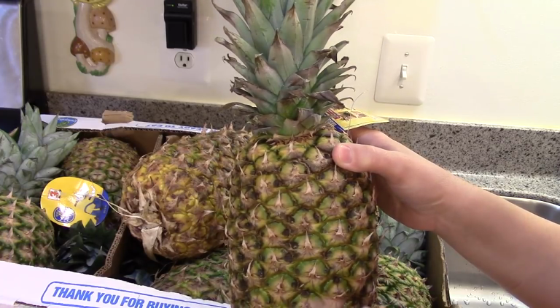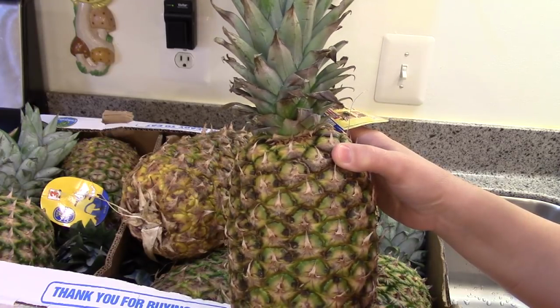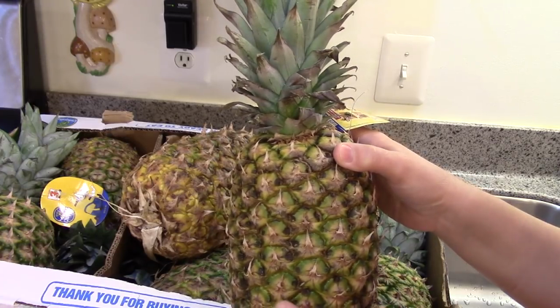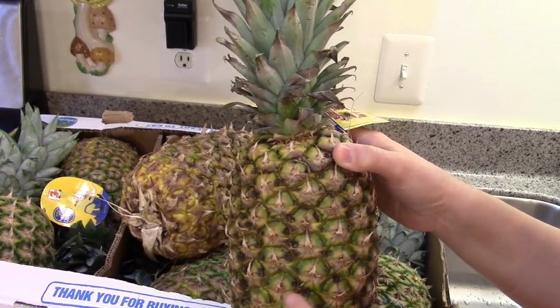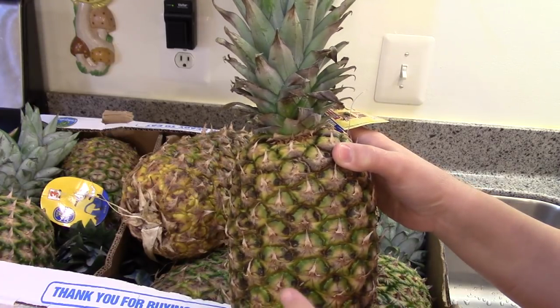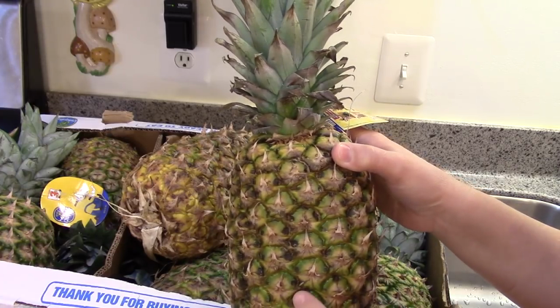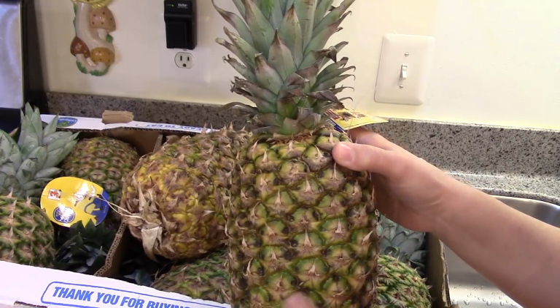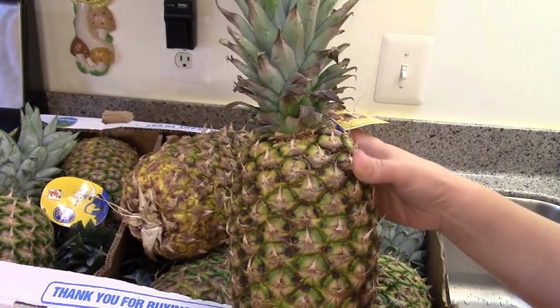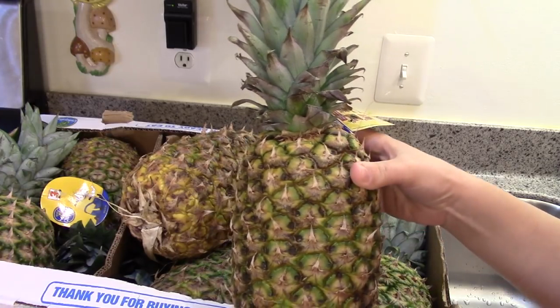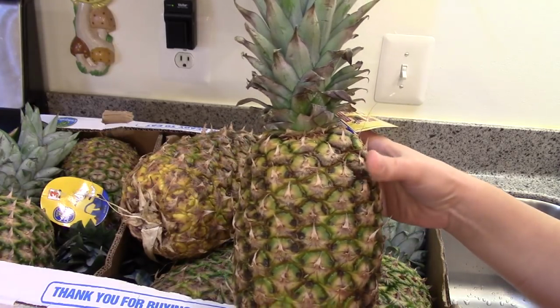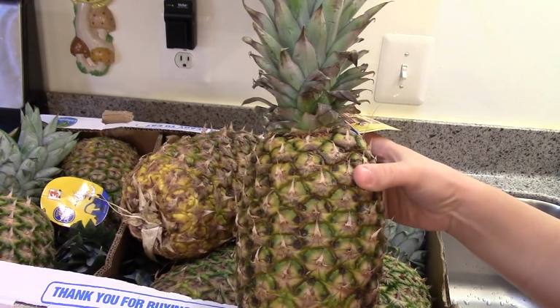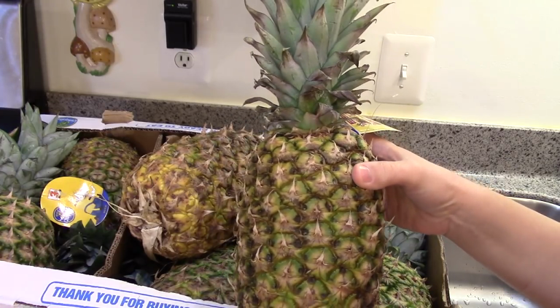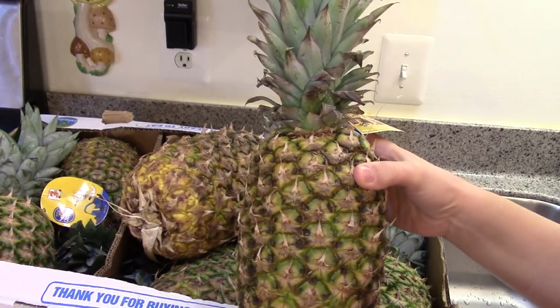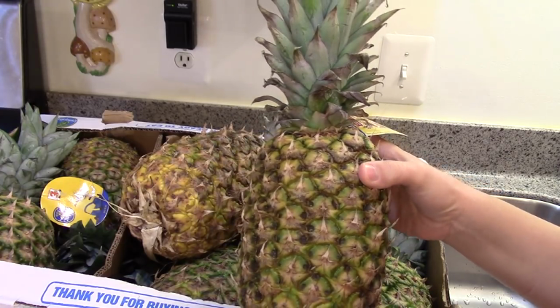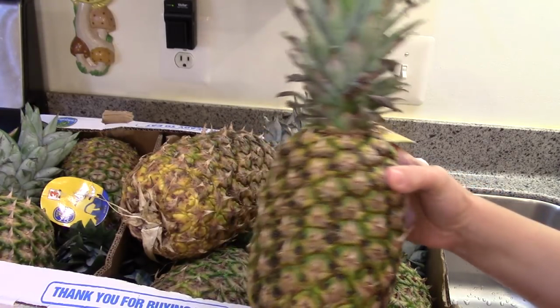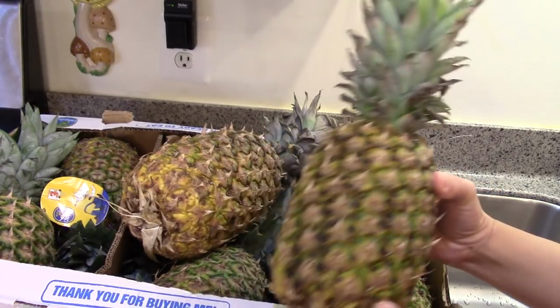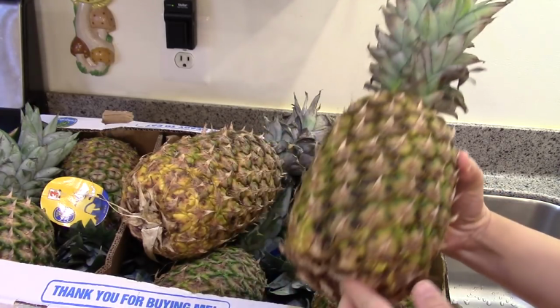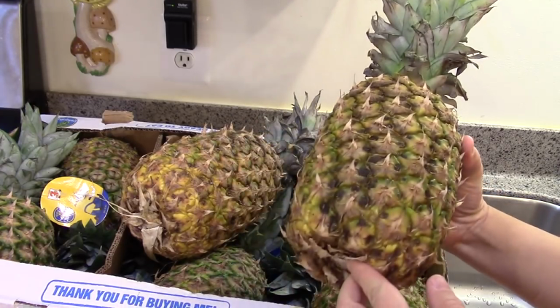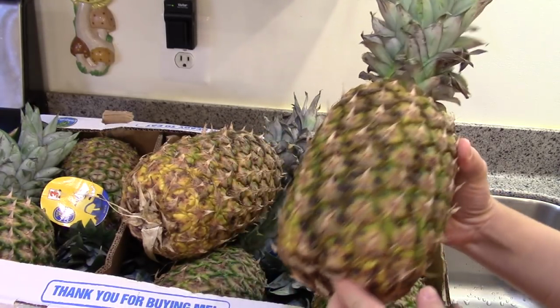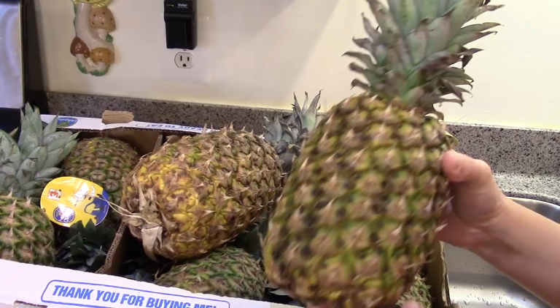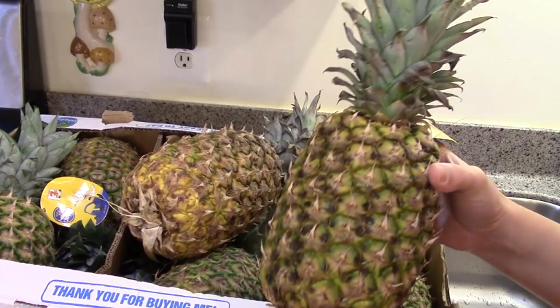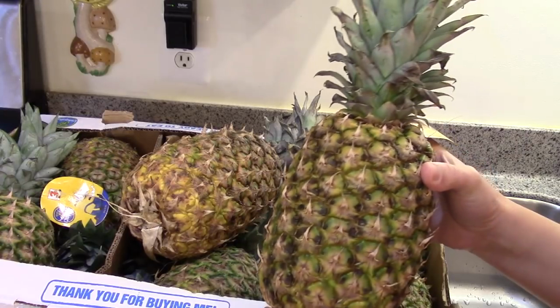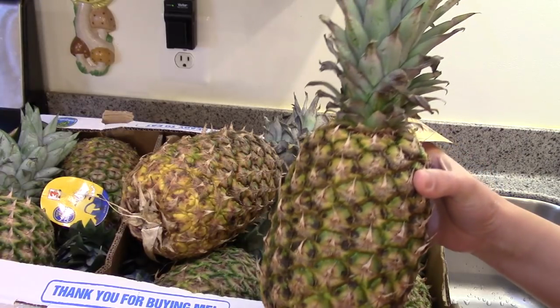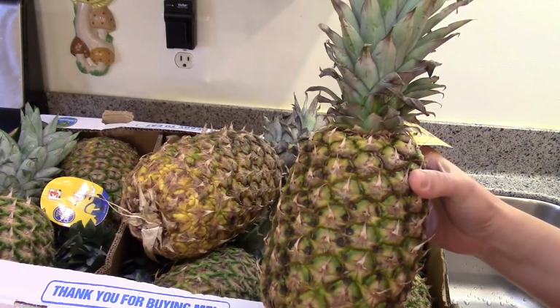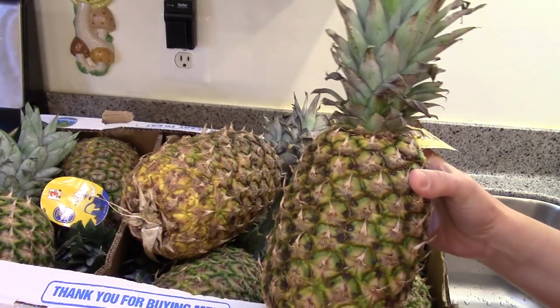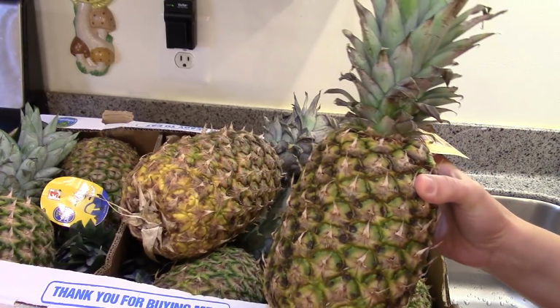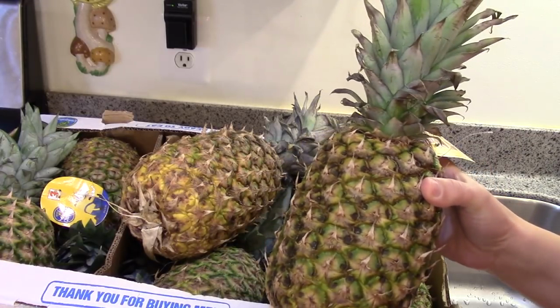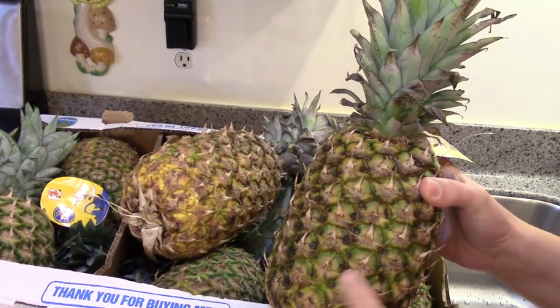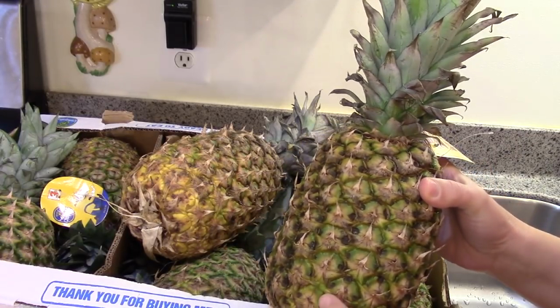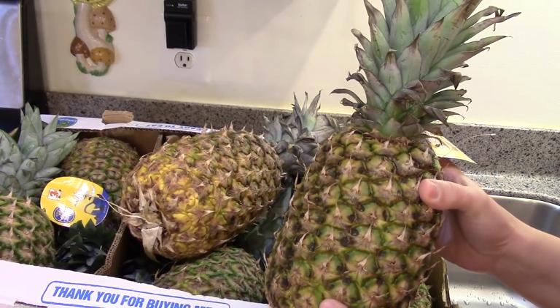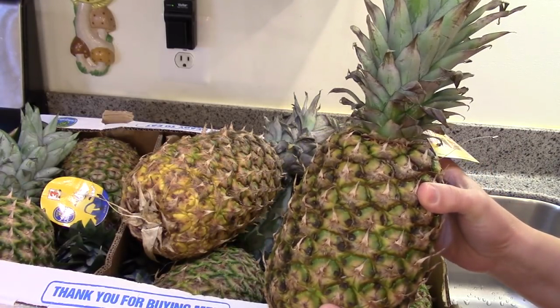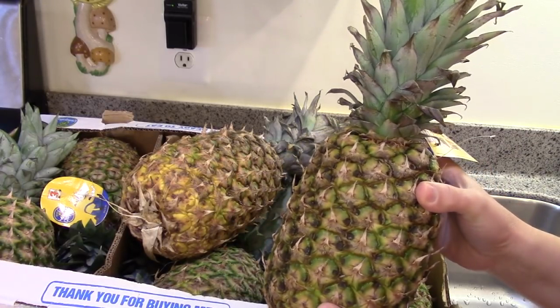I got these at Aldi — they were 89 cents. We've actually eaten a few already and they were amazing, so I'm really looking forward to canning these.